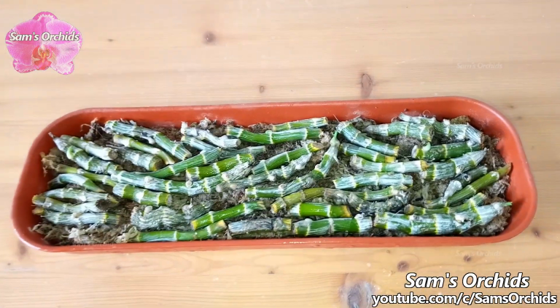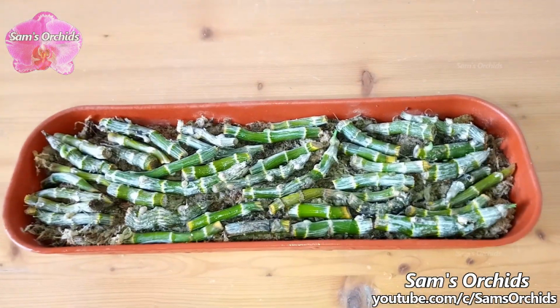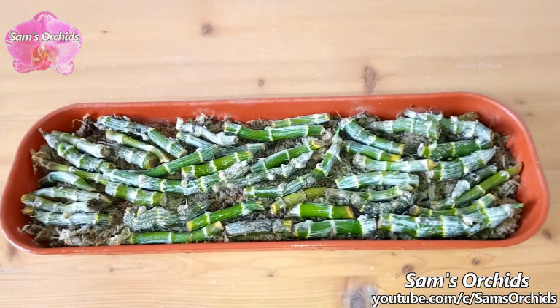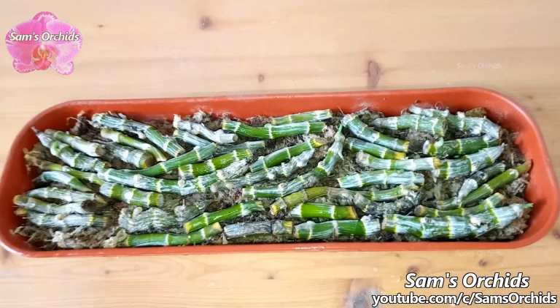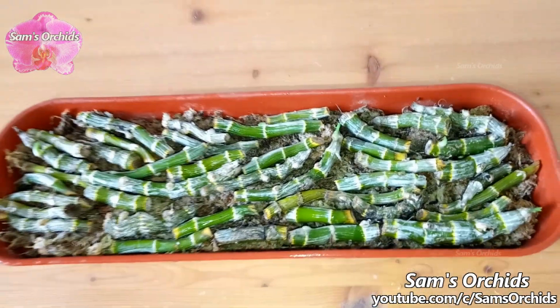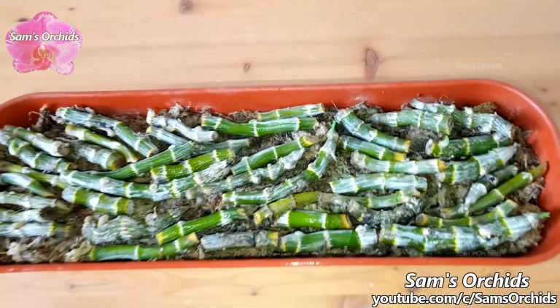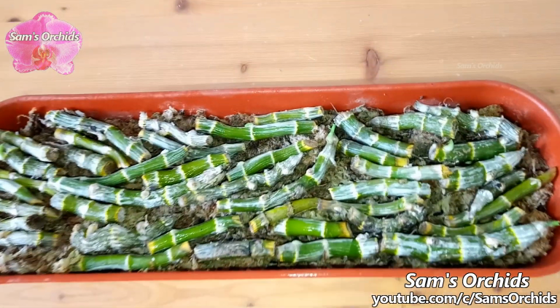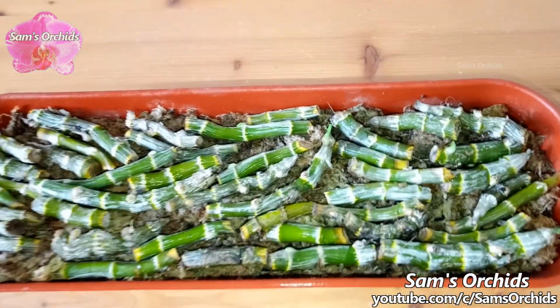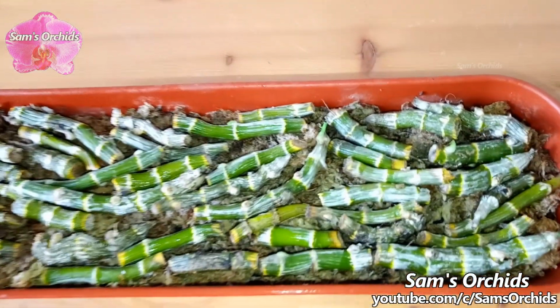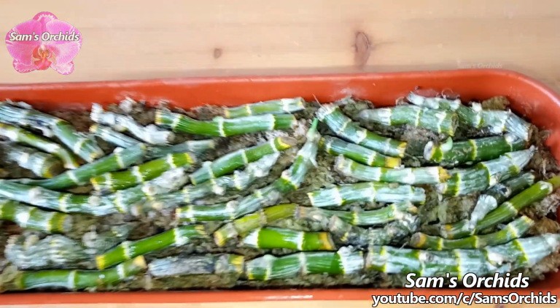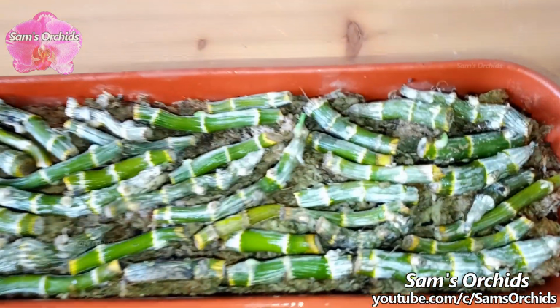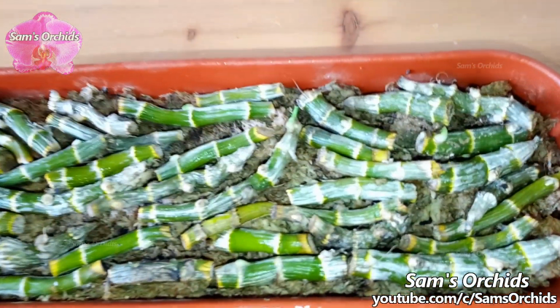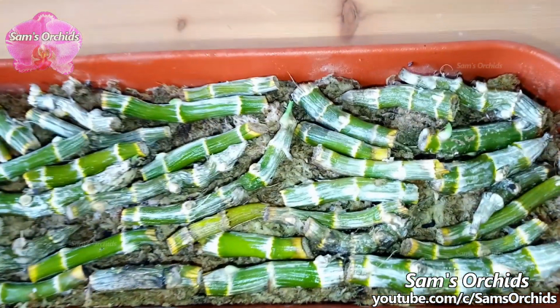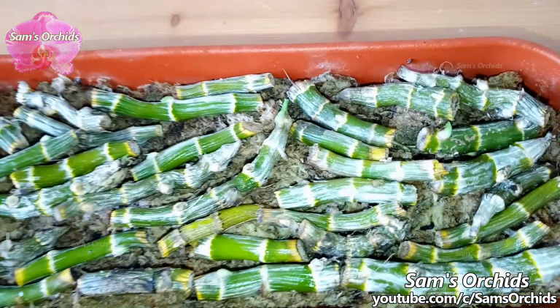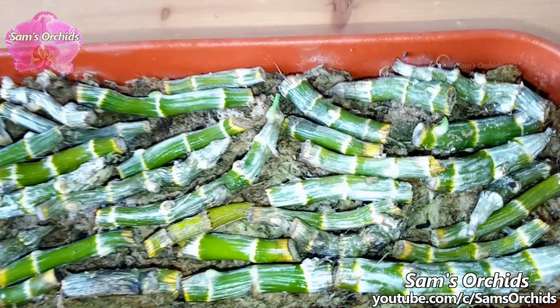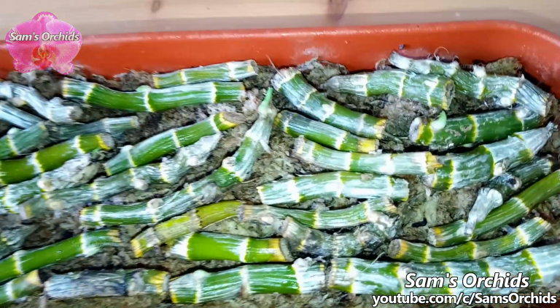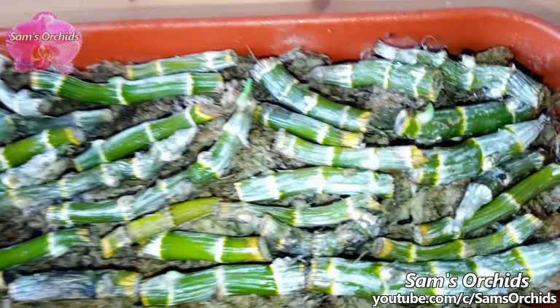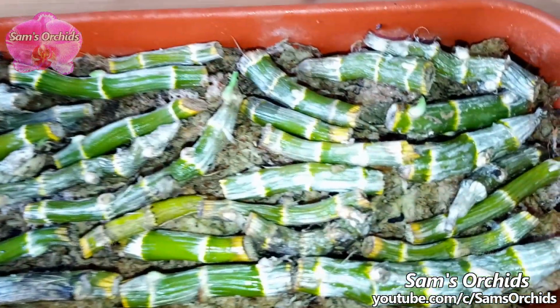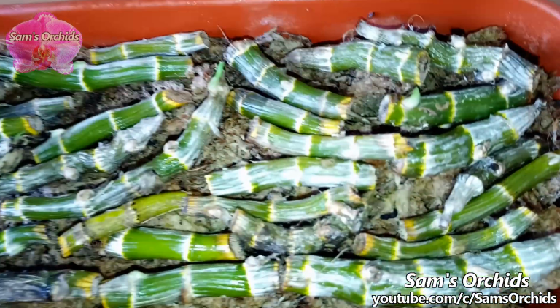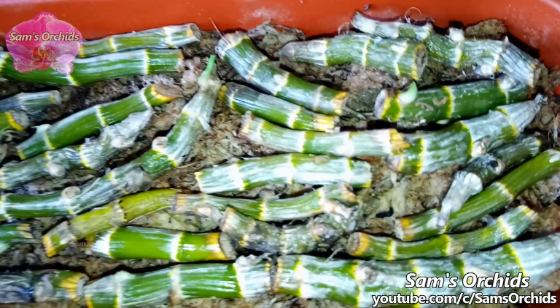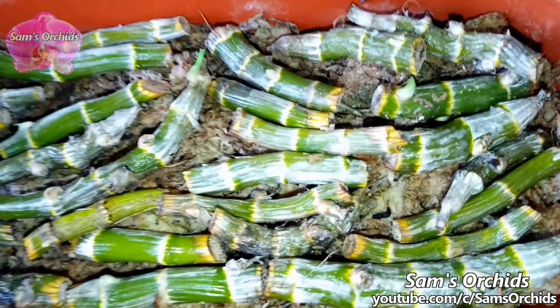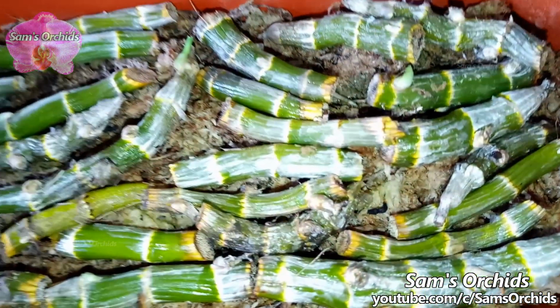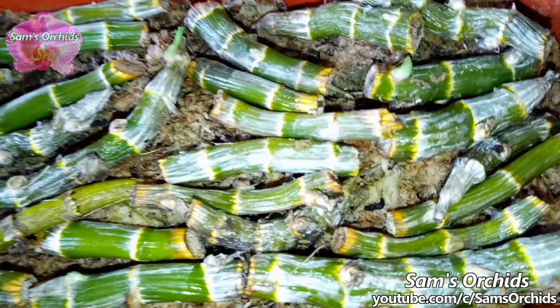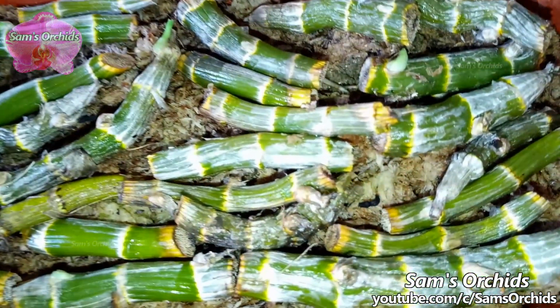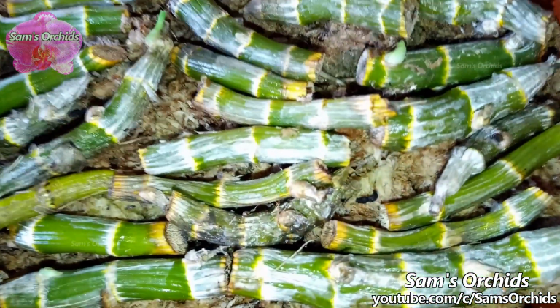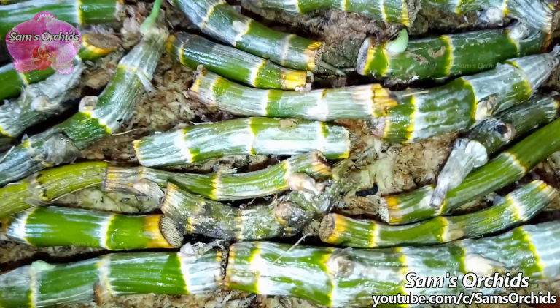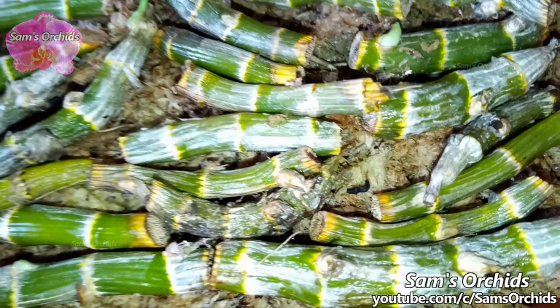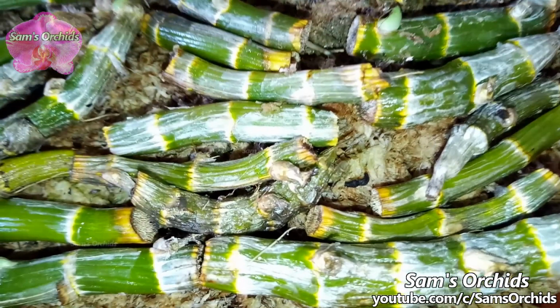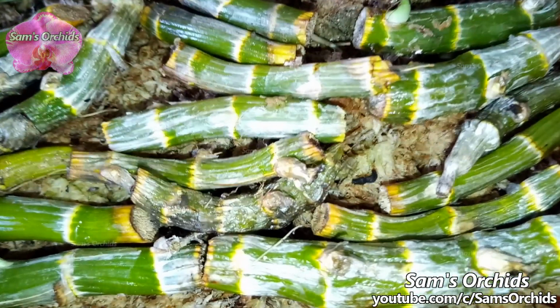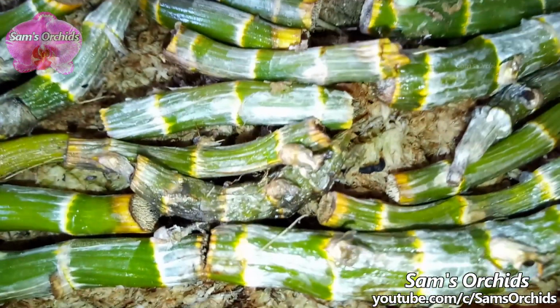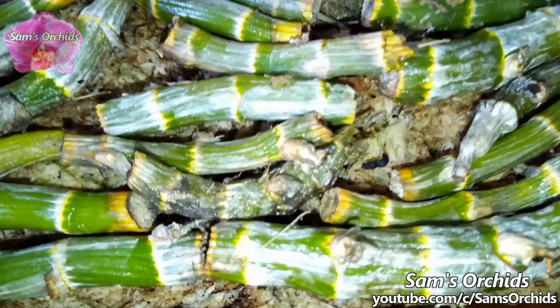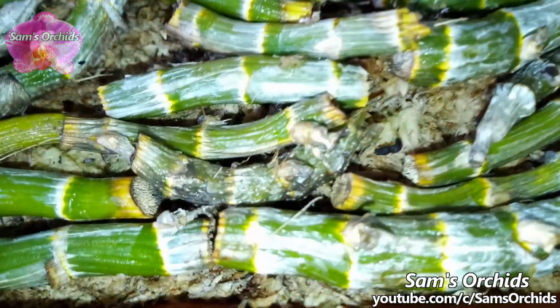Hi everyone, today let us check out more methods to produce pendulous dendrobium keikis.